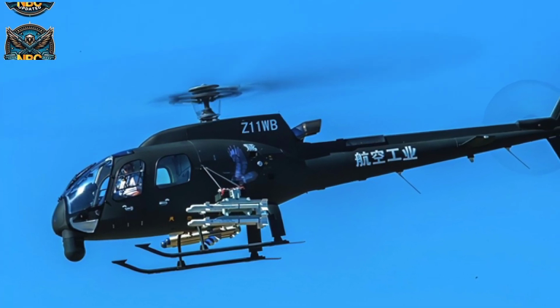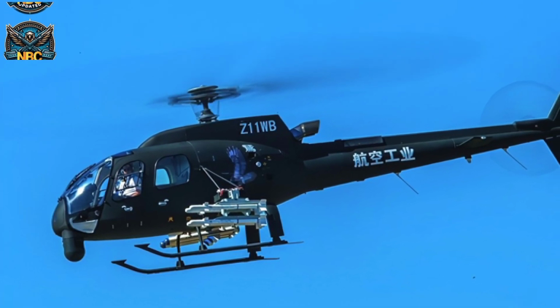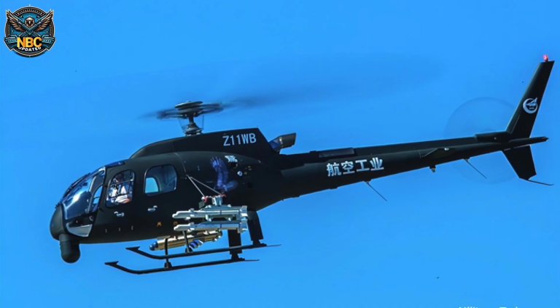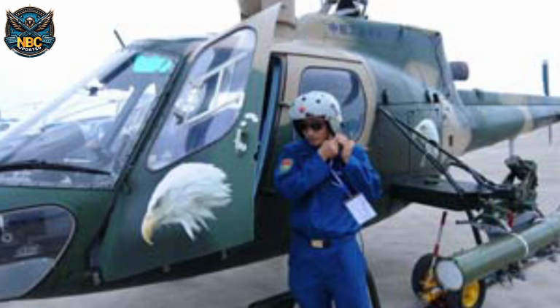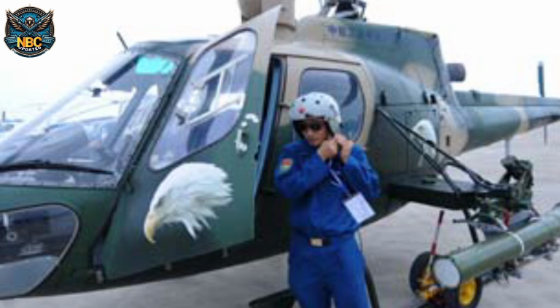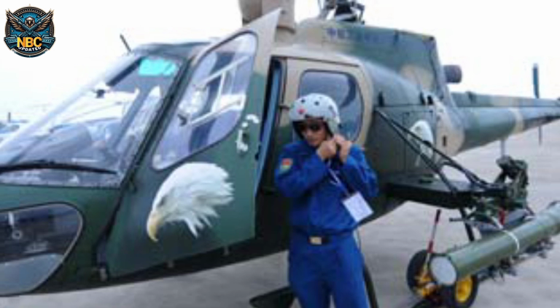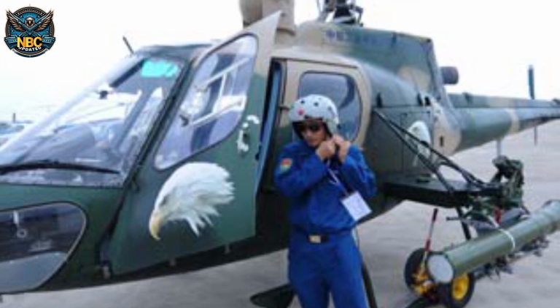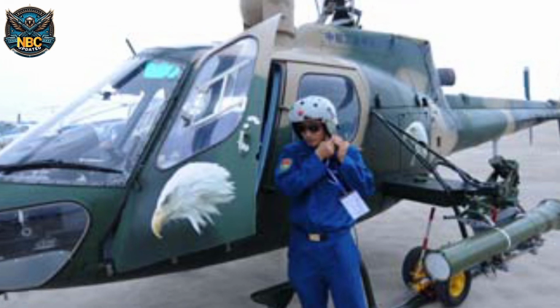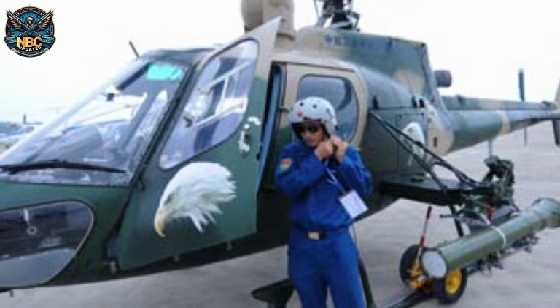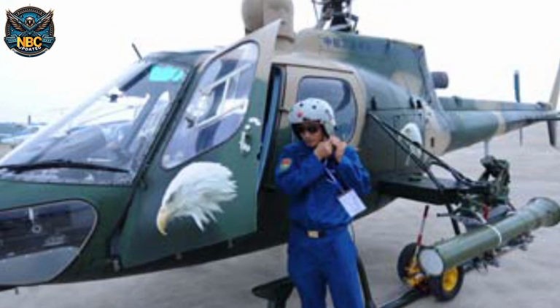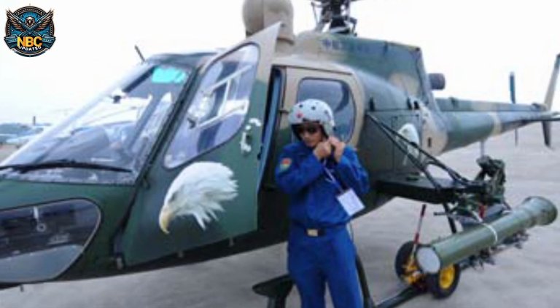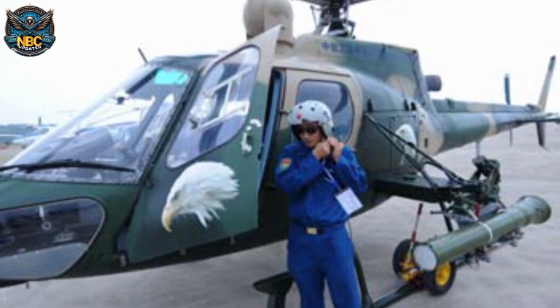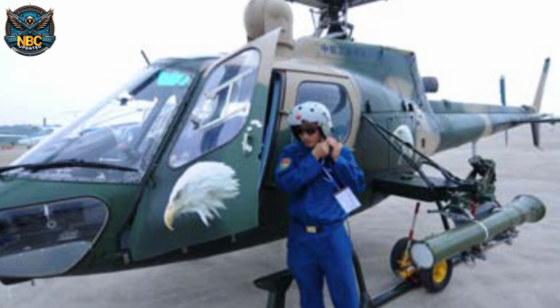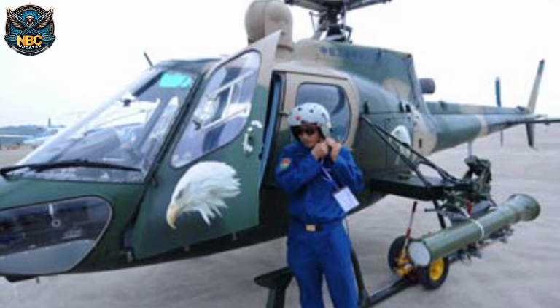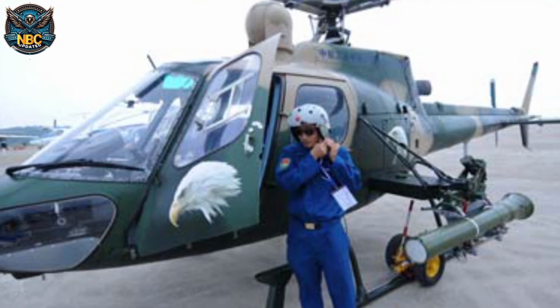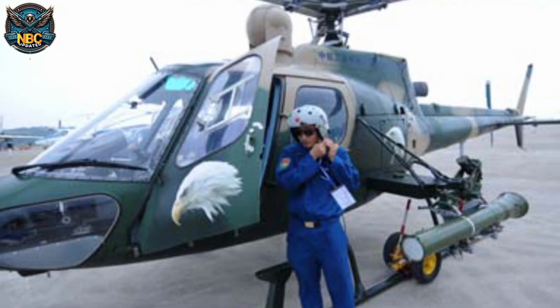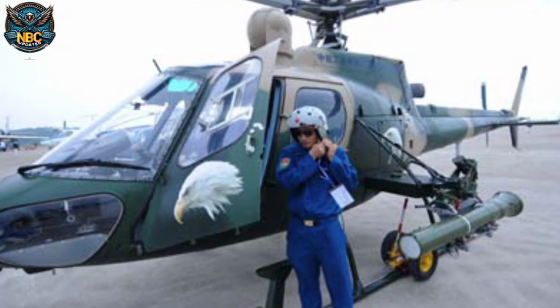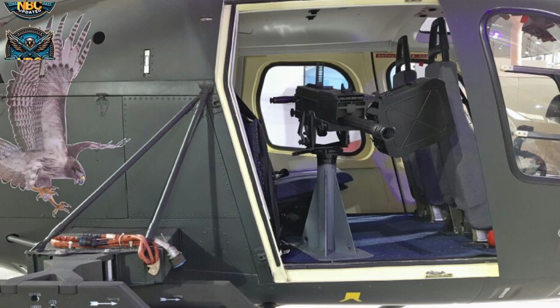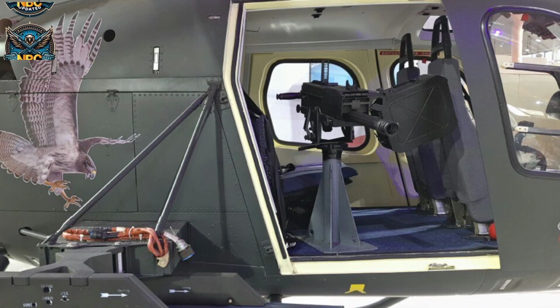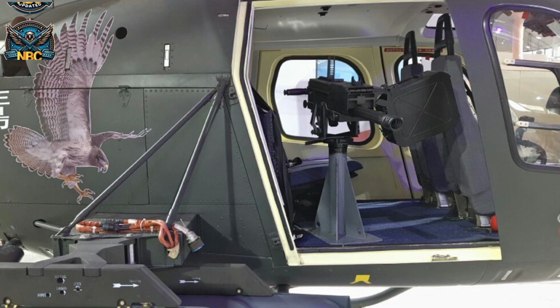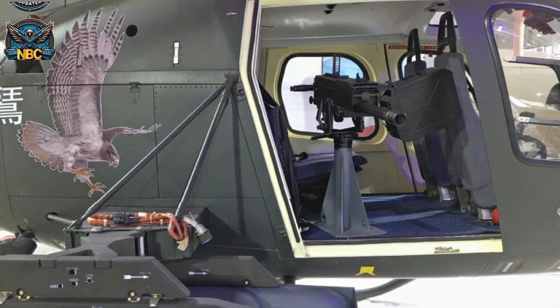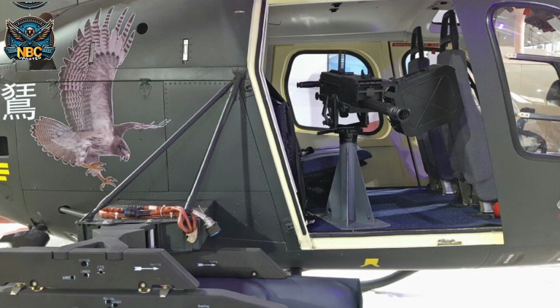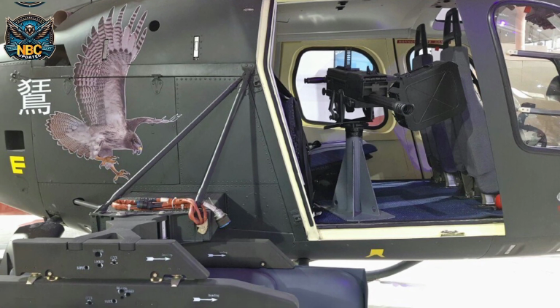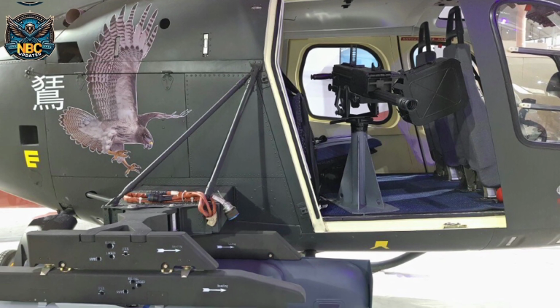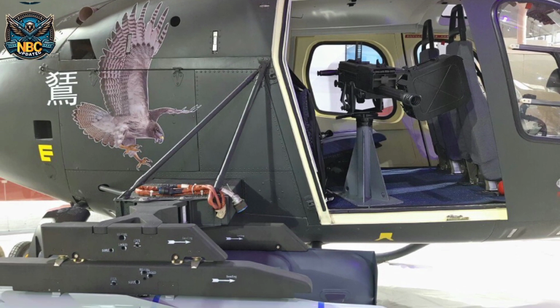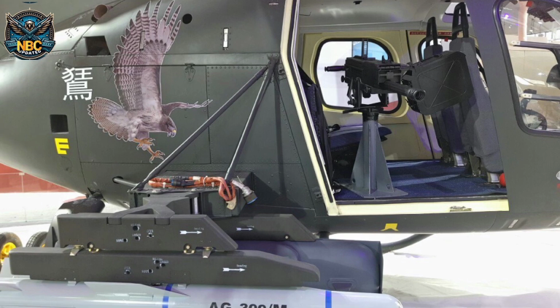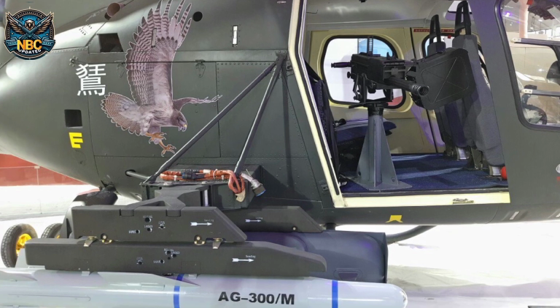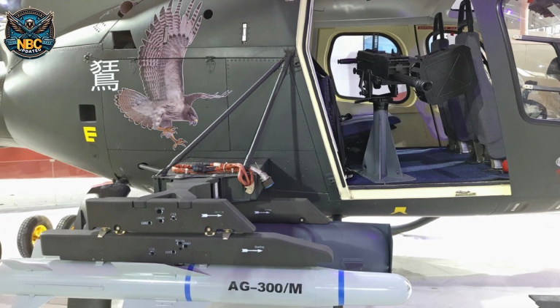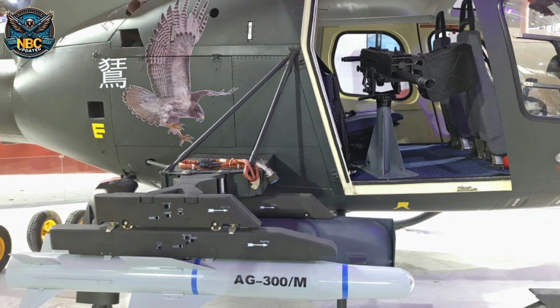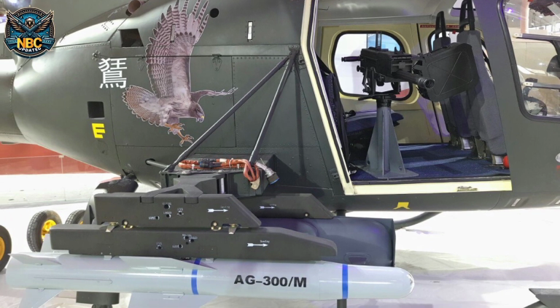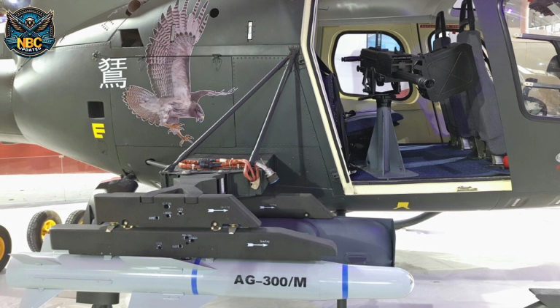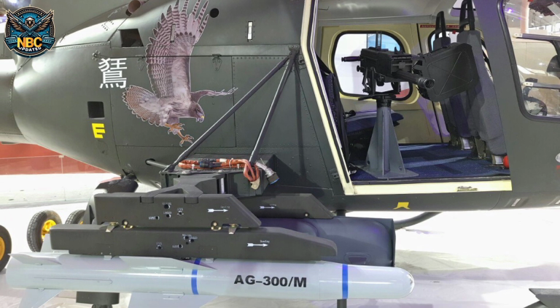The helicopter can carry one pilot and up to three passengers. The rear seats can be folded to mount weapons on the doors or transport light cargo.